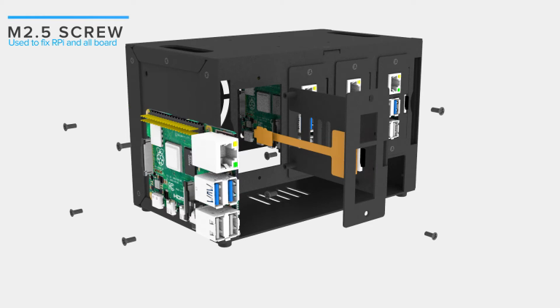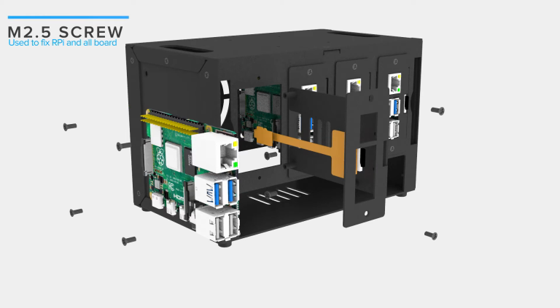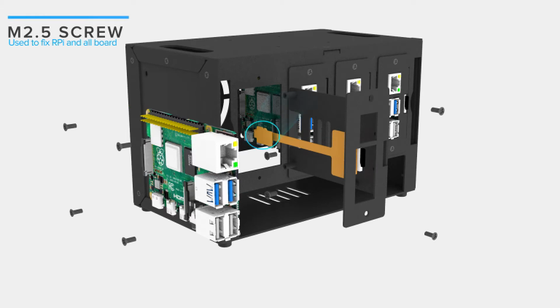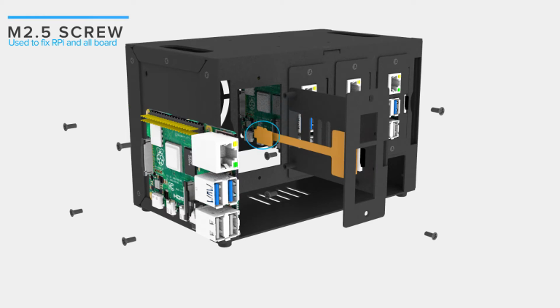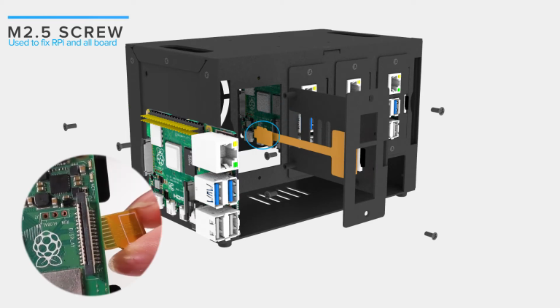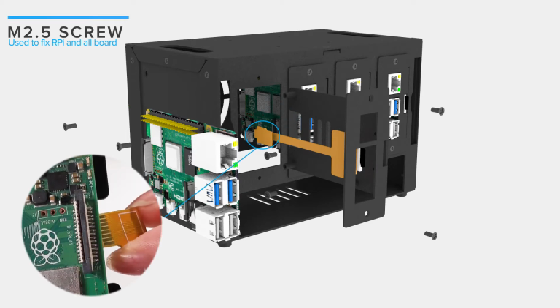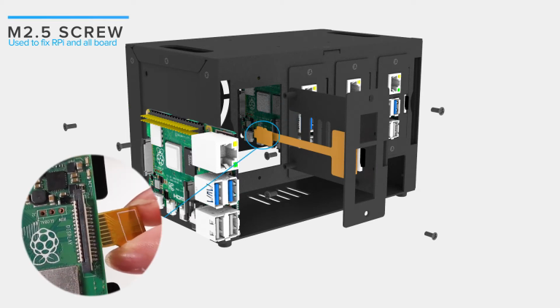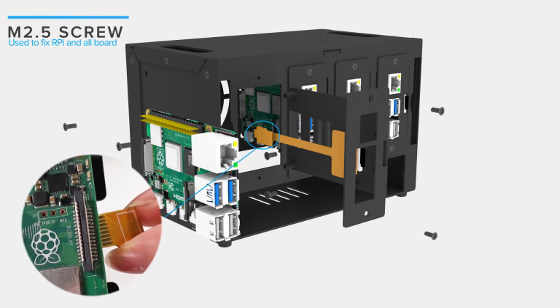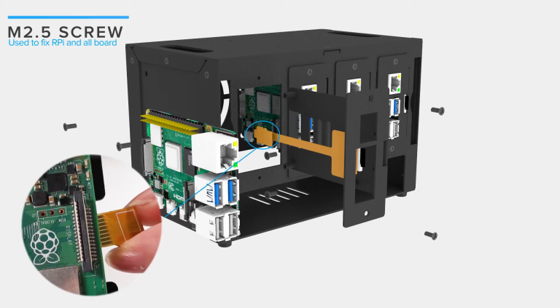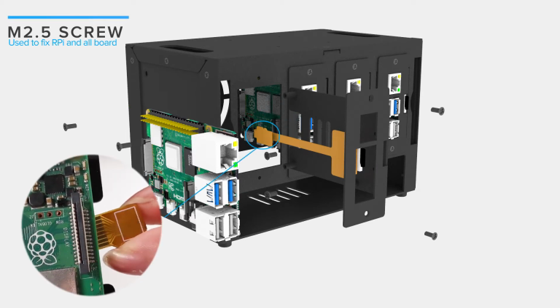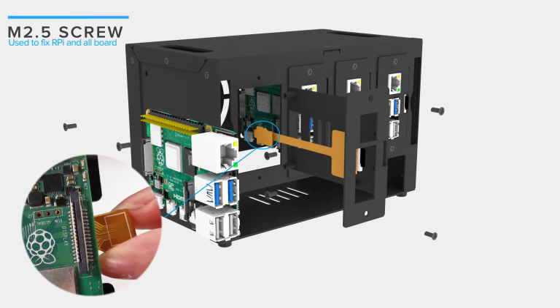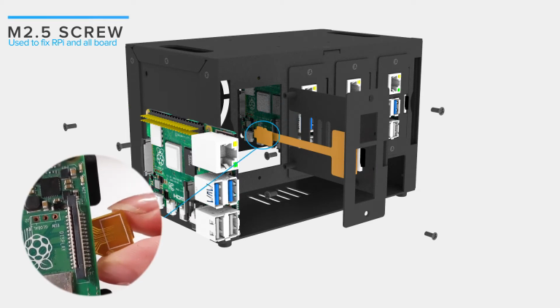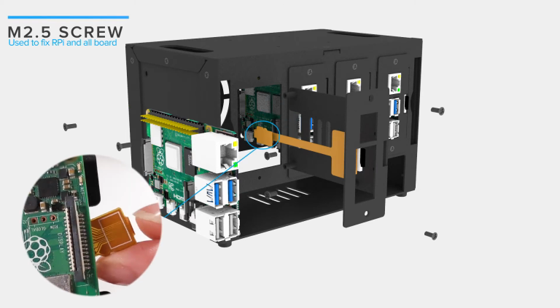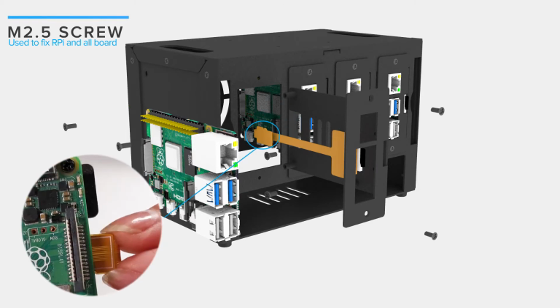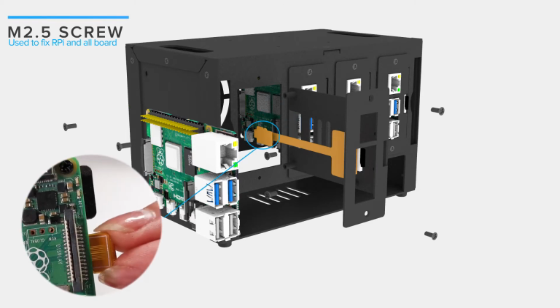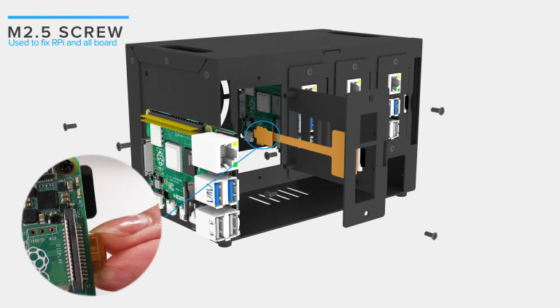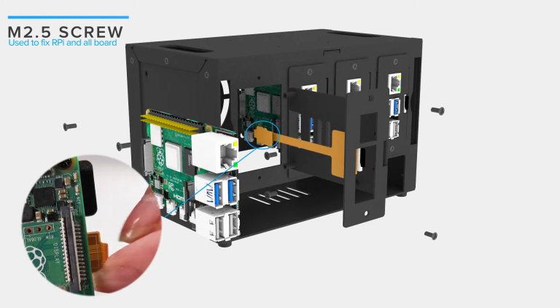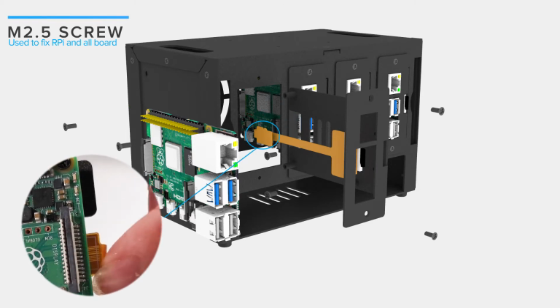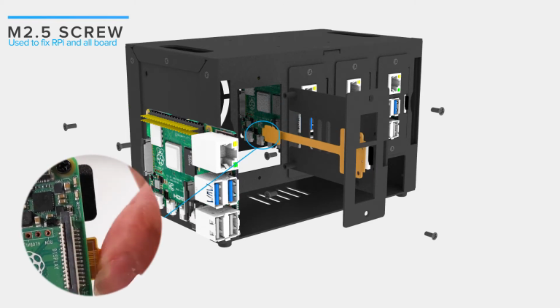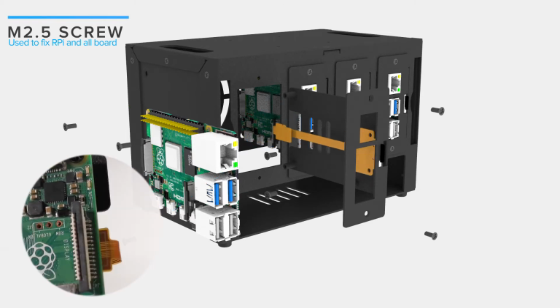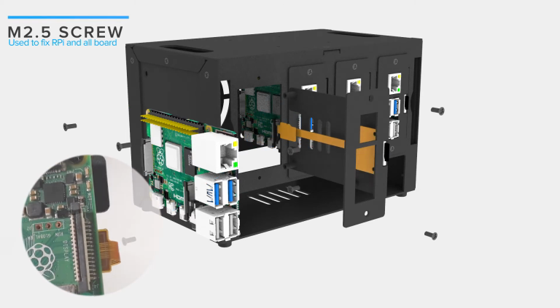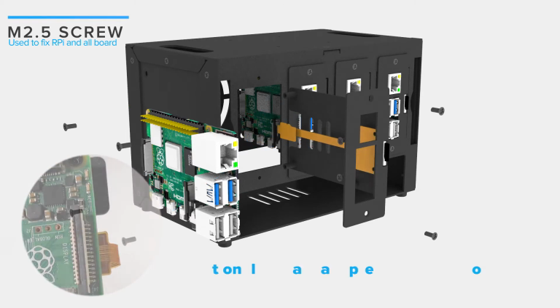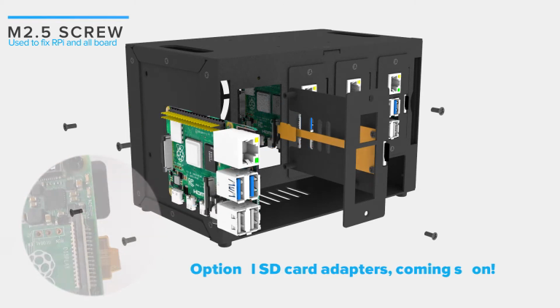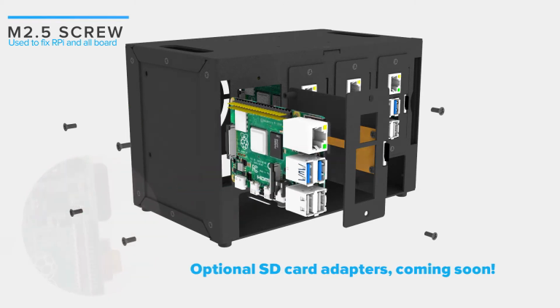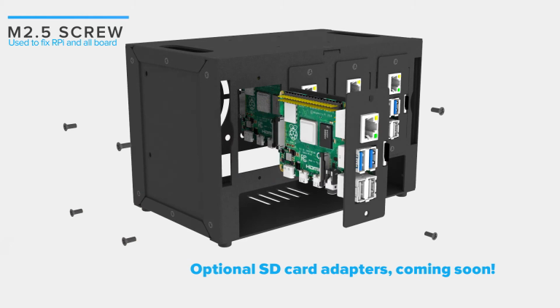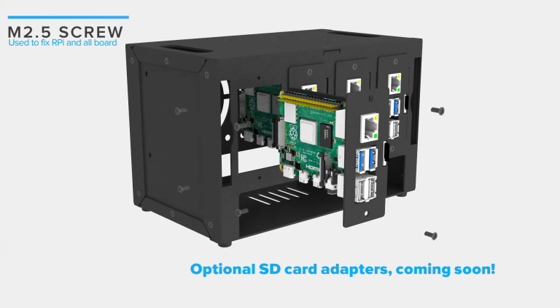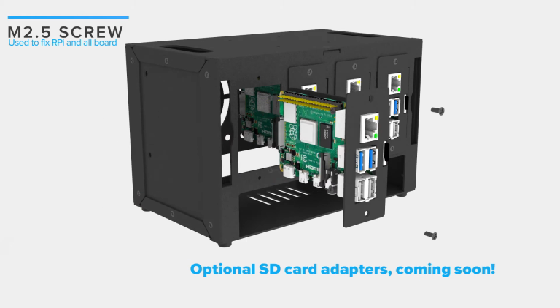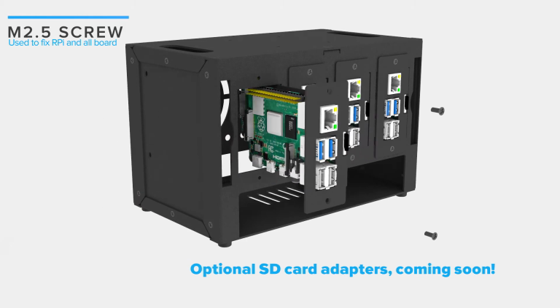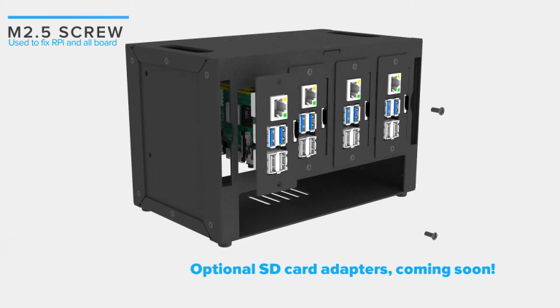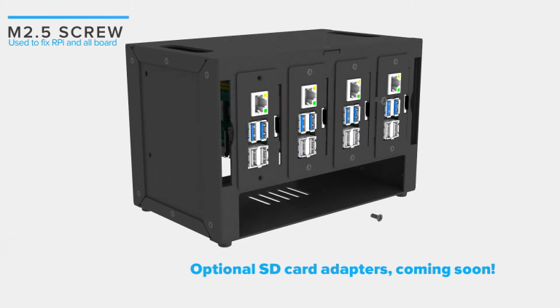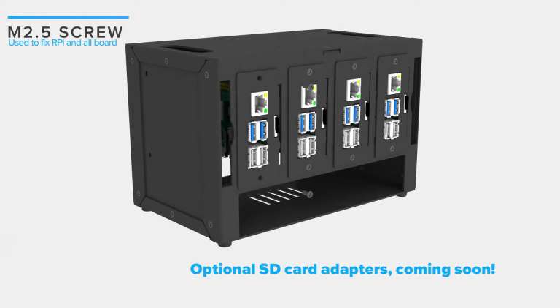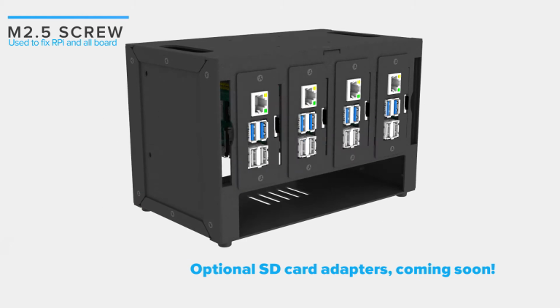Either way, the optional SD card adapter is coming soon. Then an in-front SD card will be hassle-free to insert and remove.